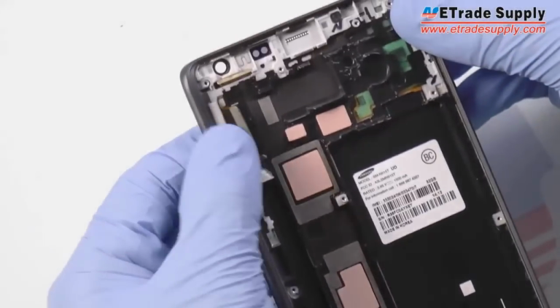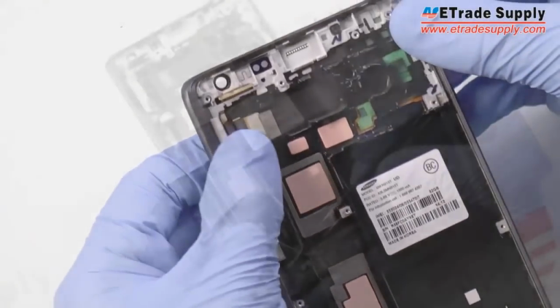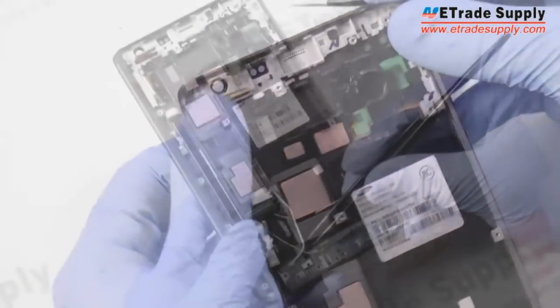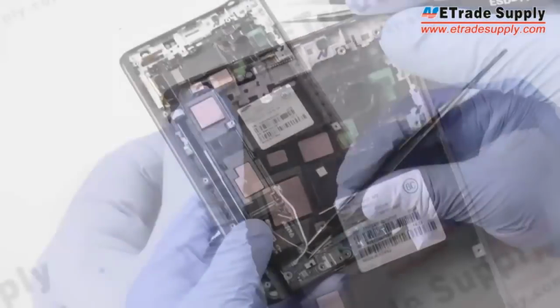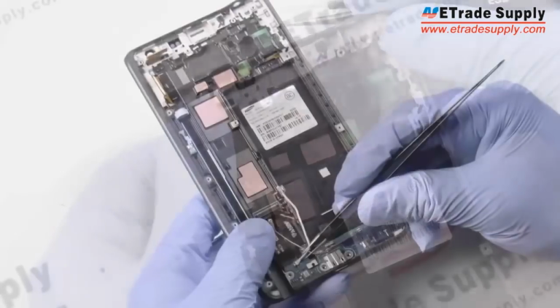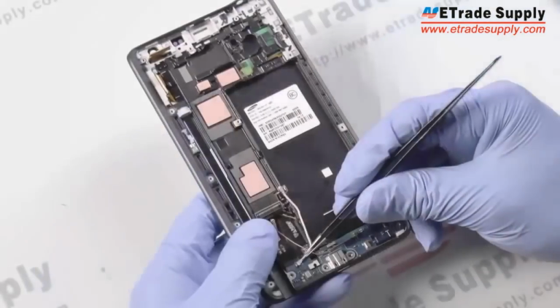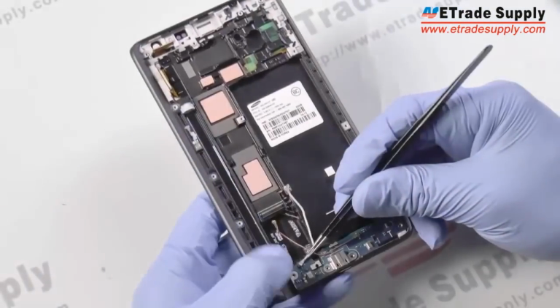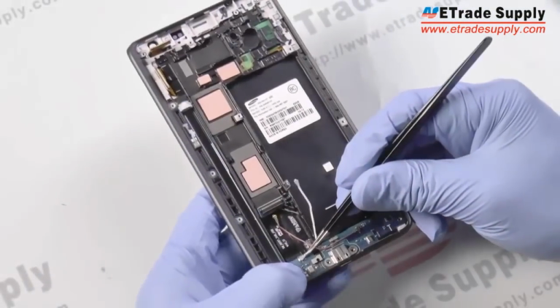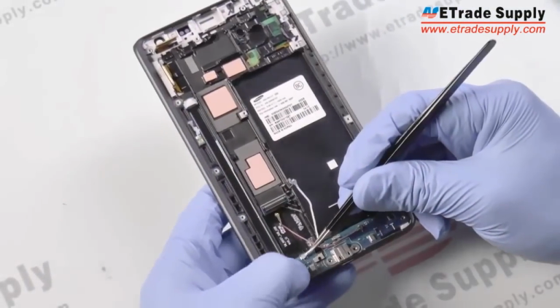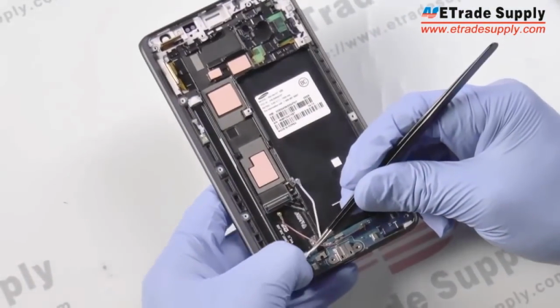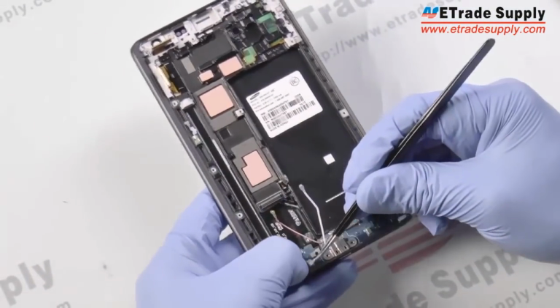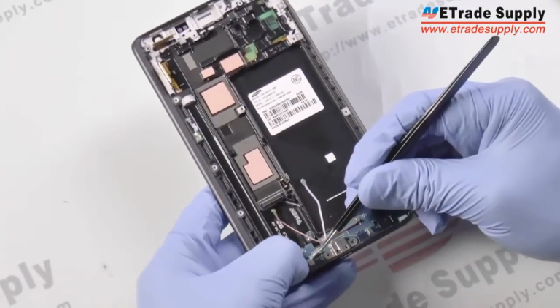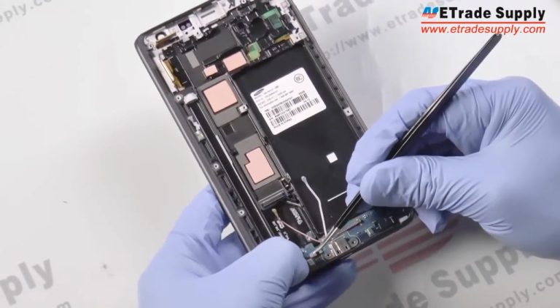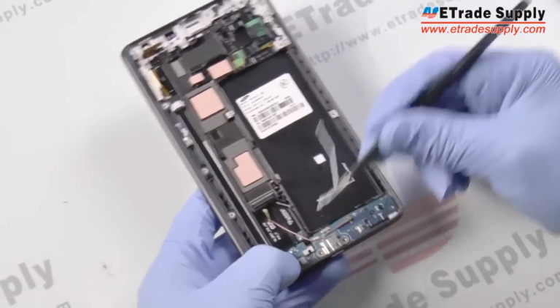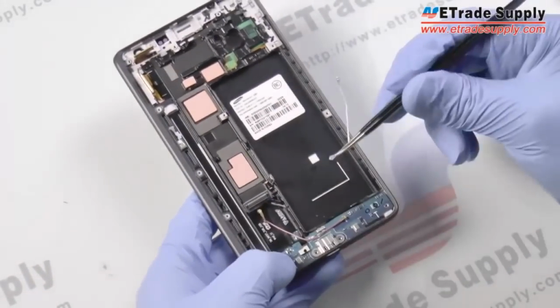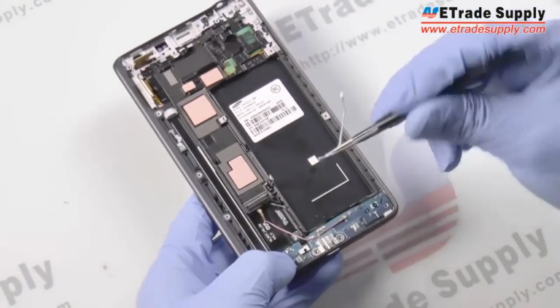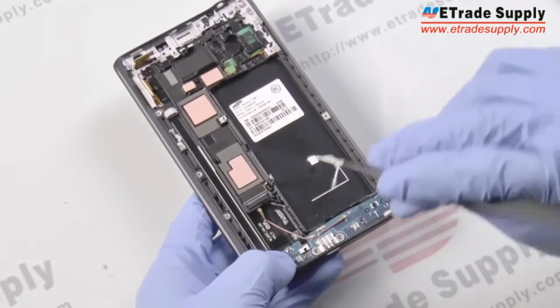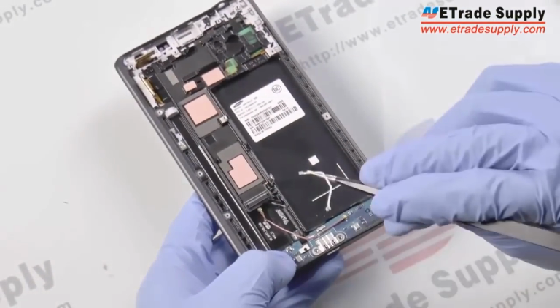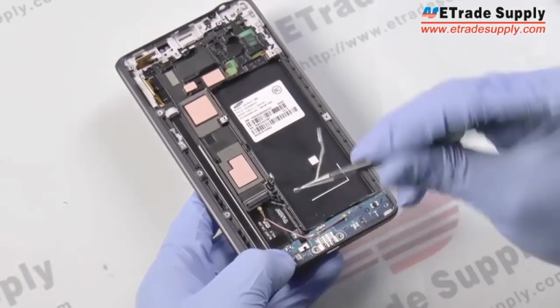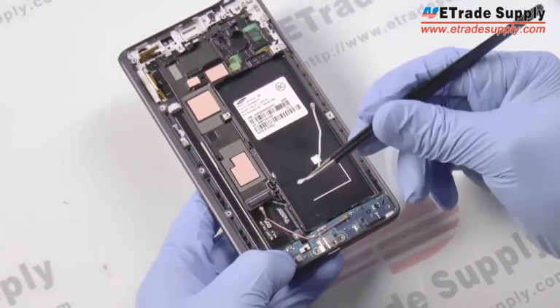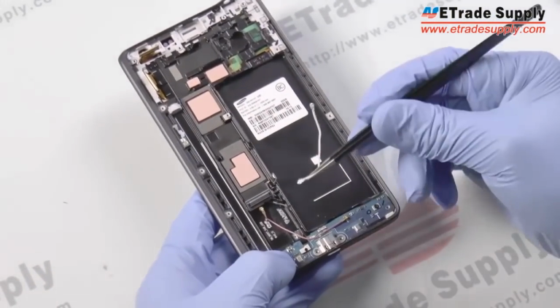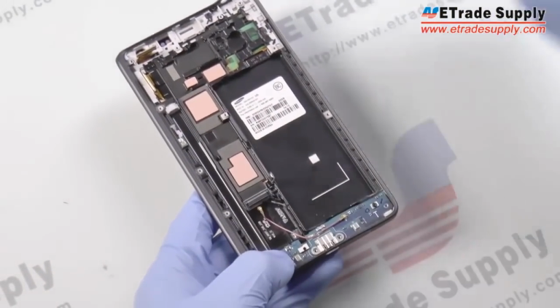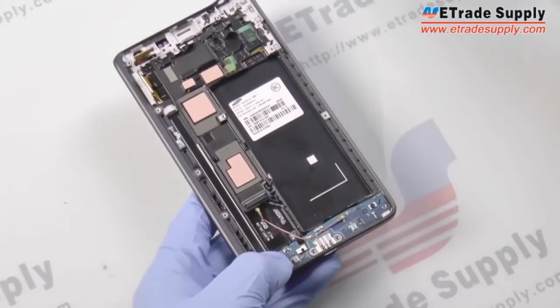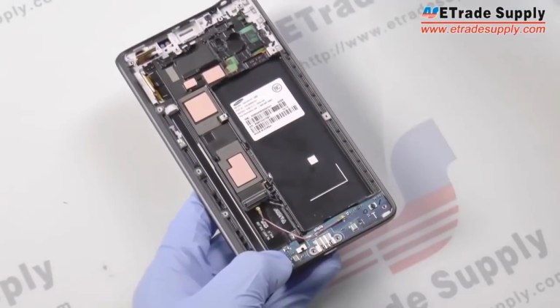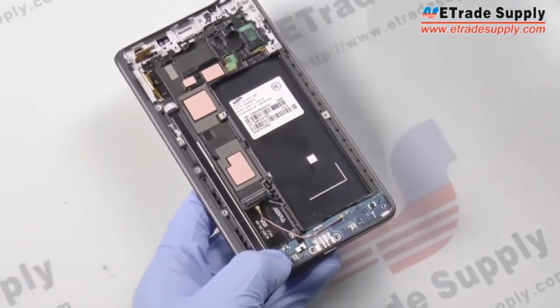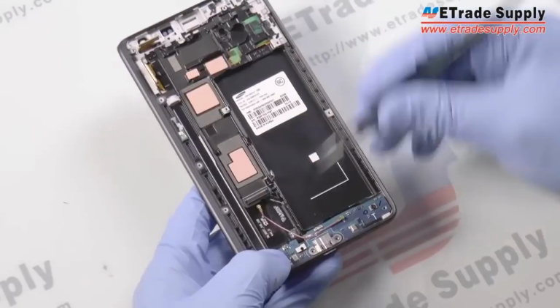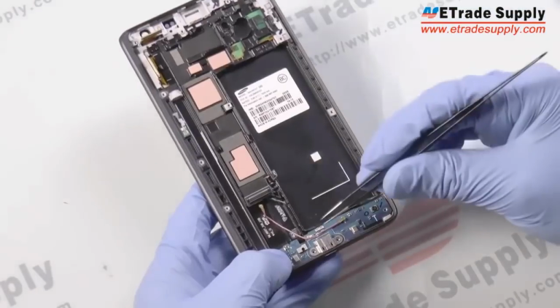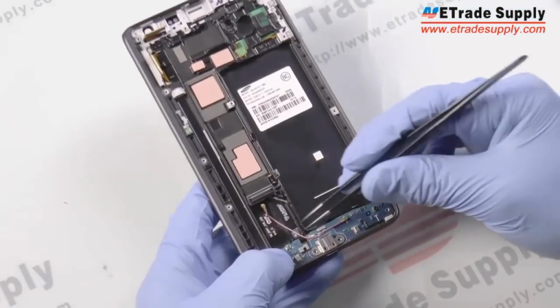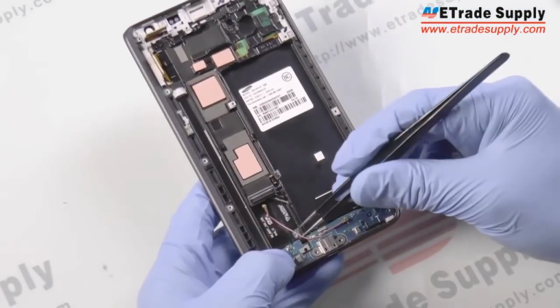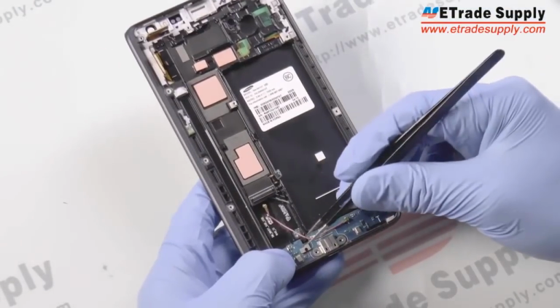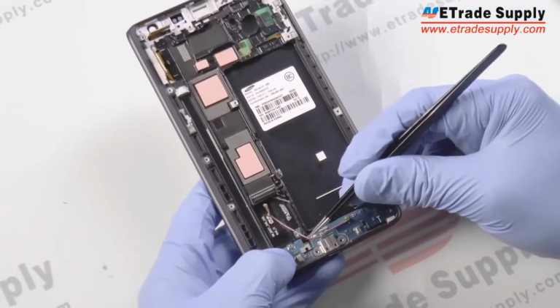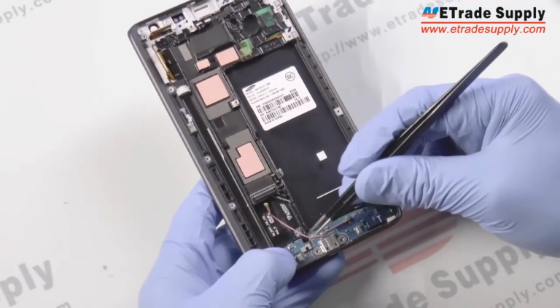Now we'll go back to the bottom and completely remove the two antennas from the USB charging port. They just pop right off.